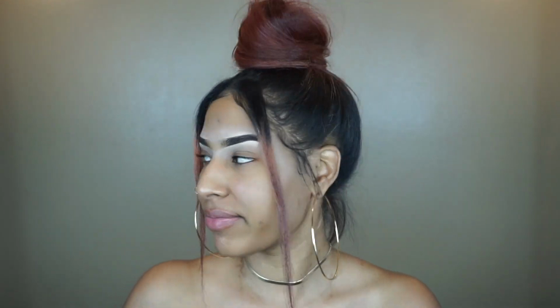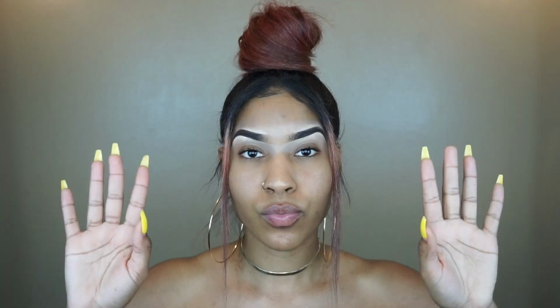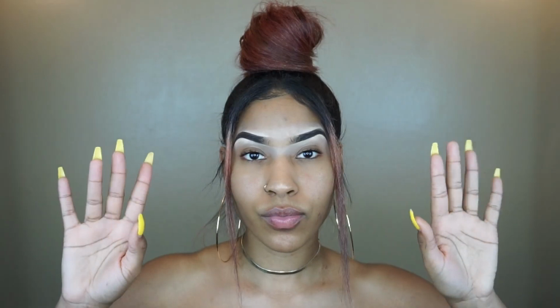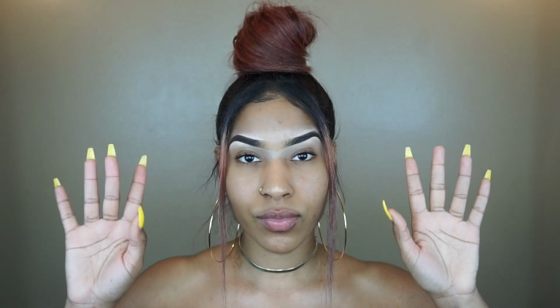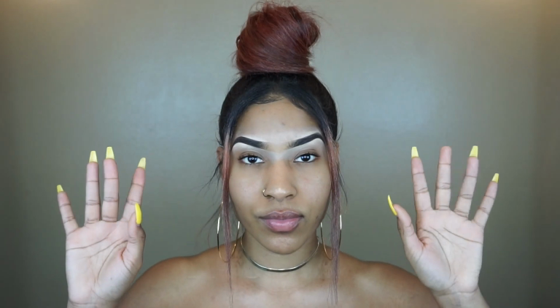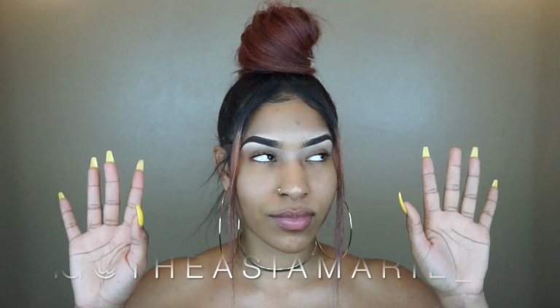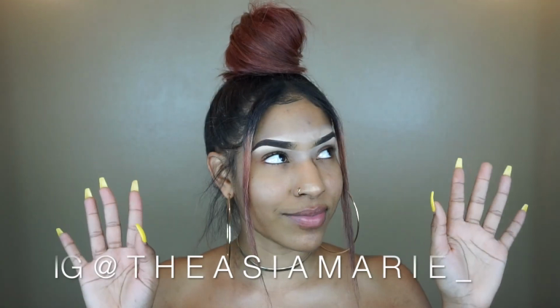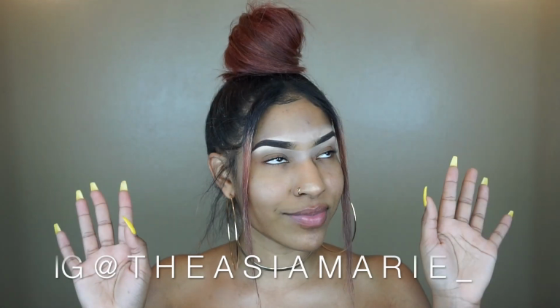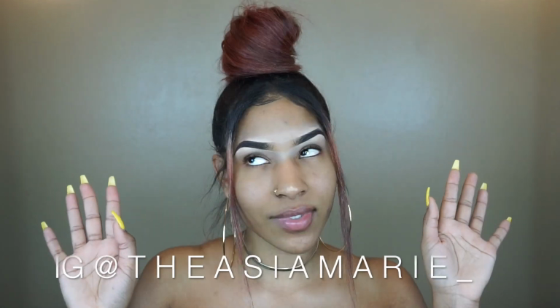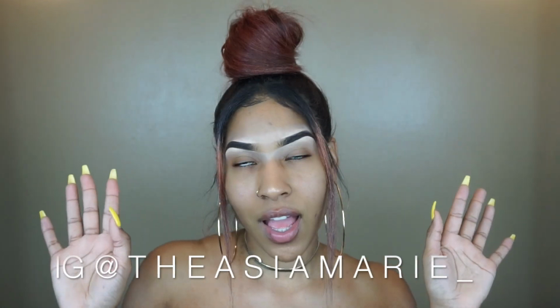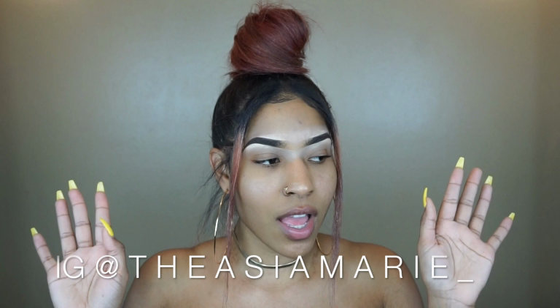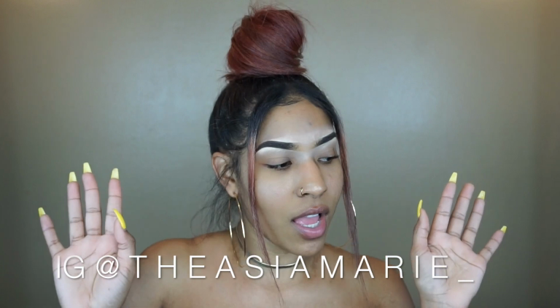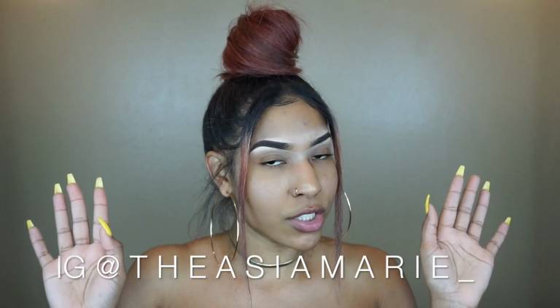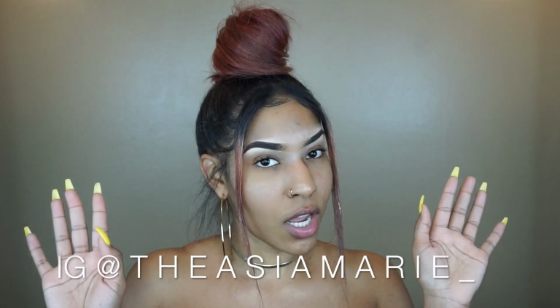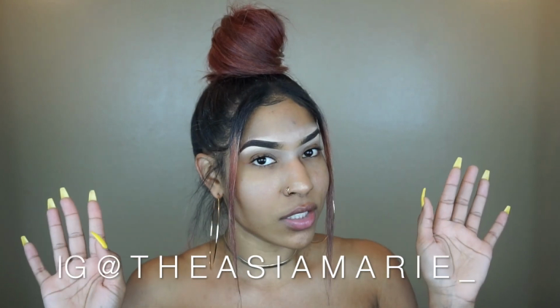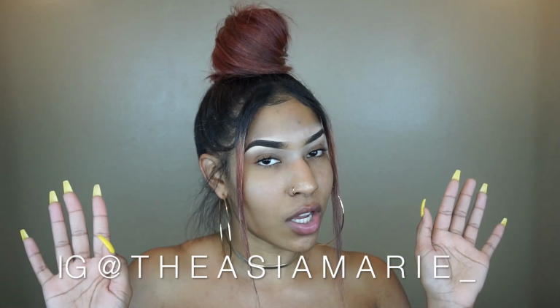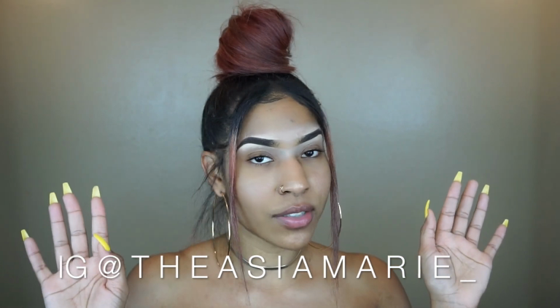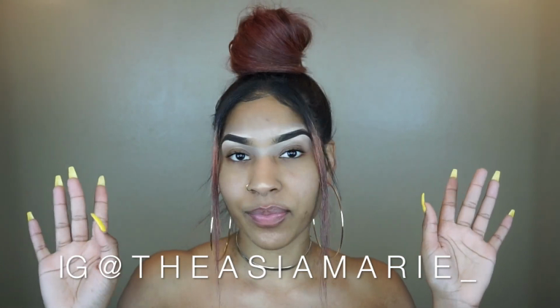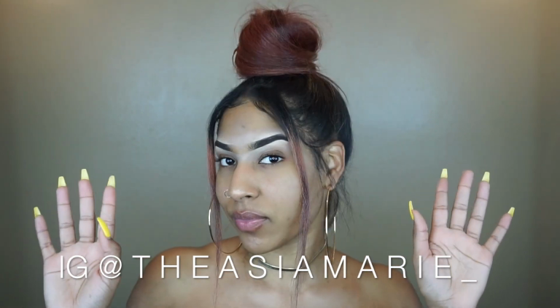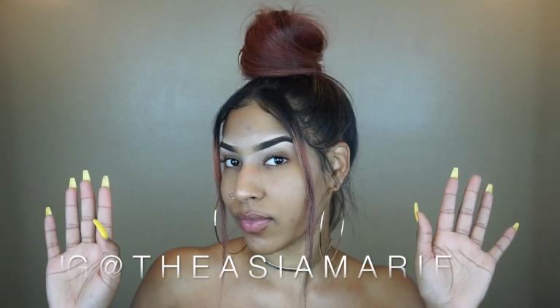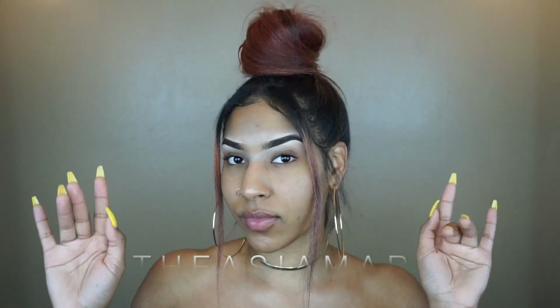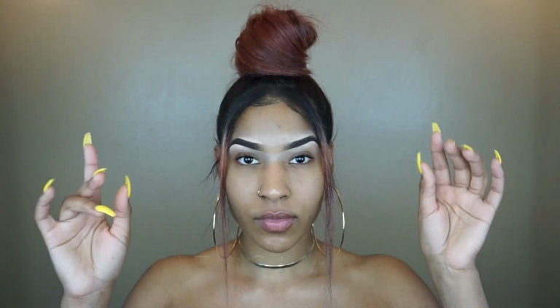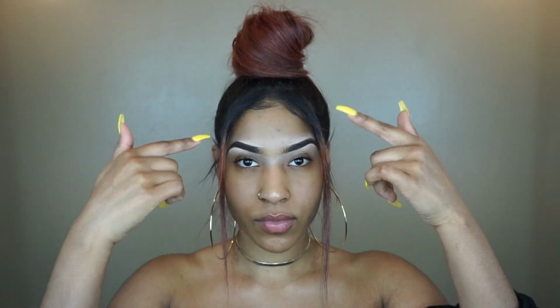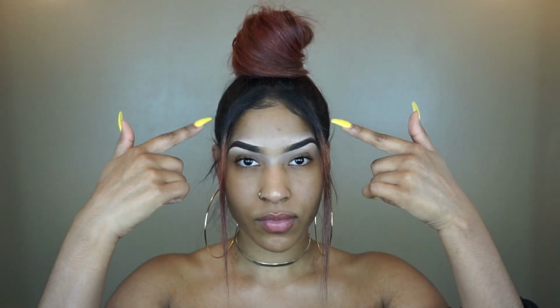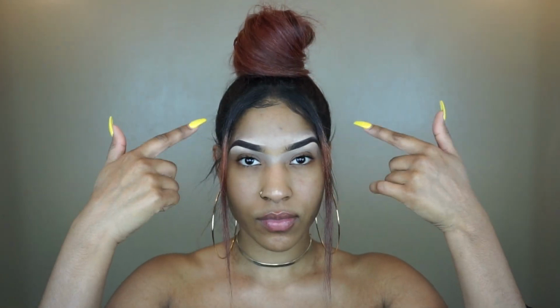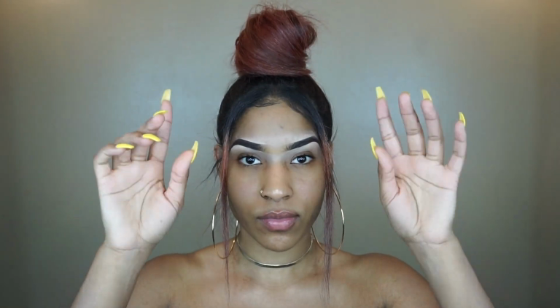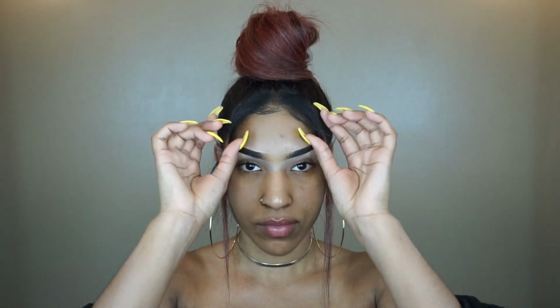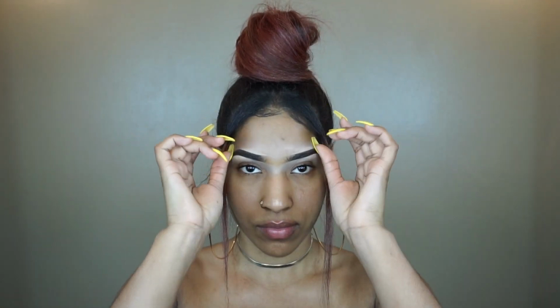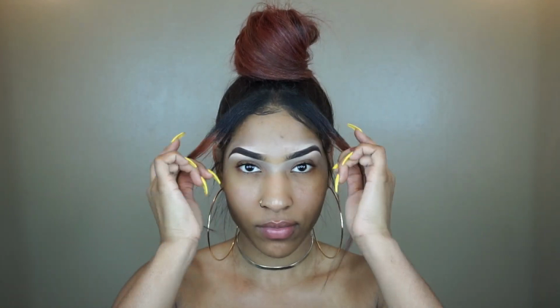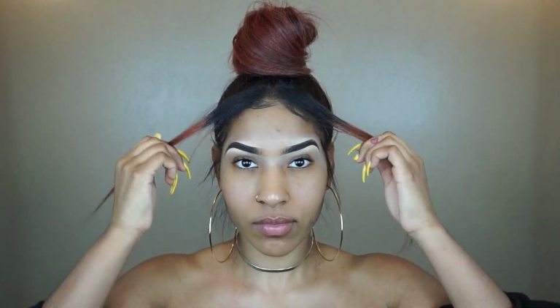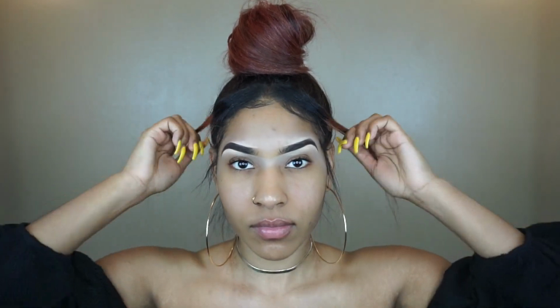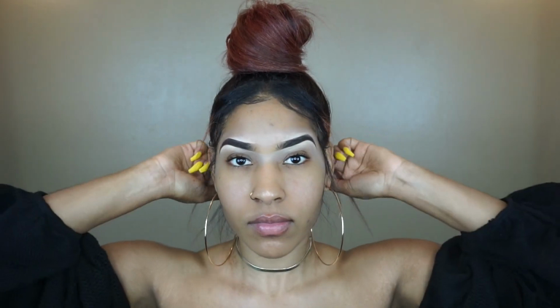Hey guys, welcome back to my channel. So finally I'm doing a makeup tutorial for you guys. This is my go-to kind of like everyday makeup look. I've already done my eyebrows, I'm just going to push my hair out of my face.